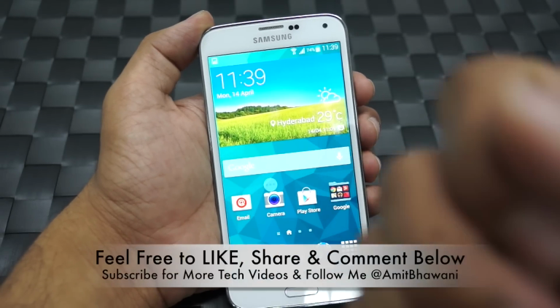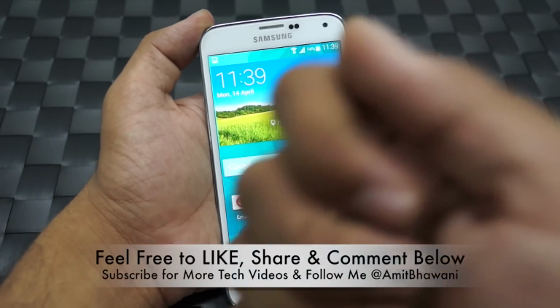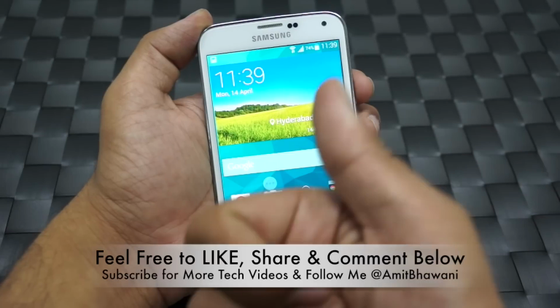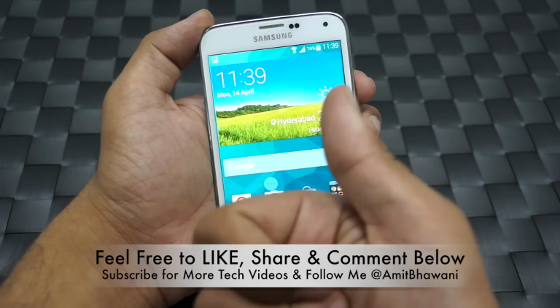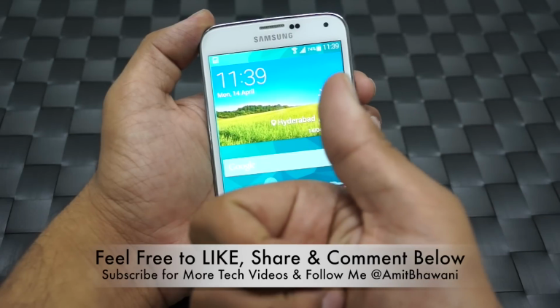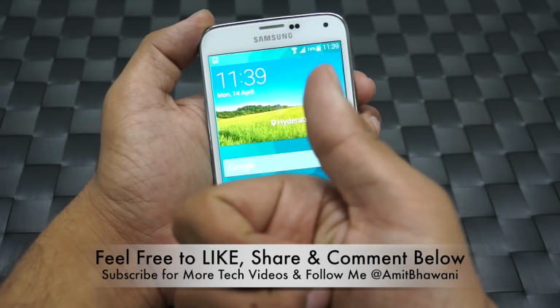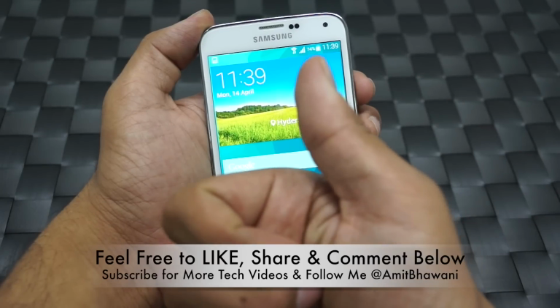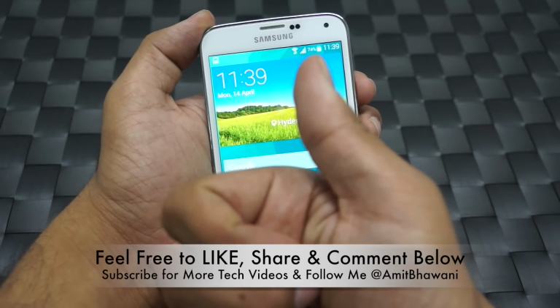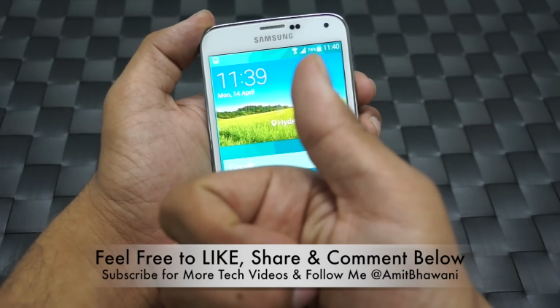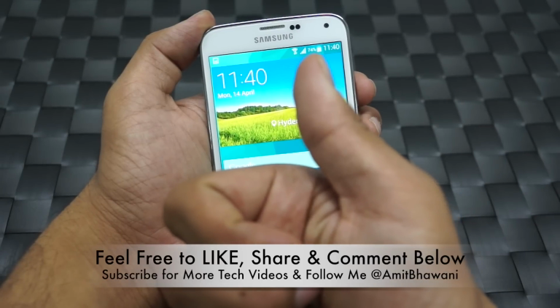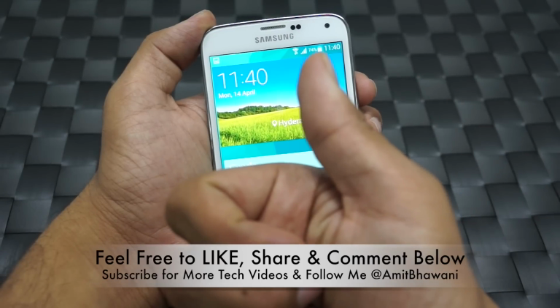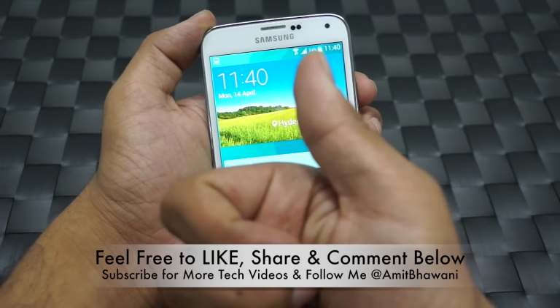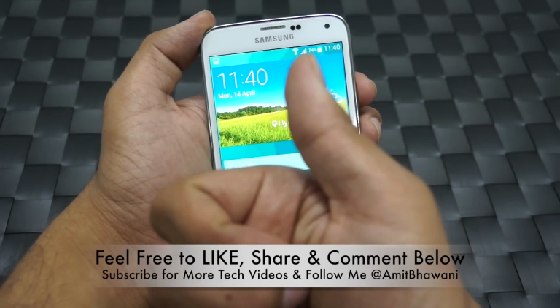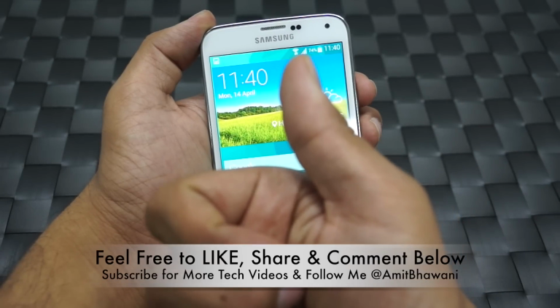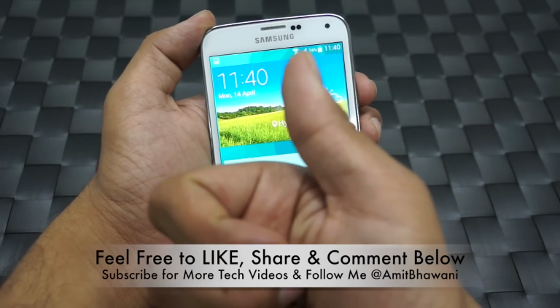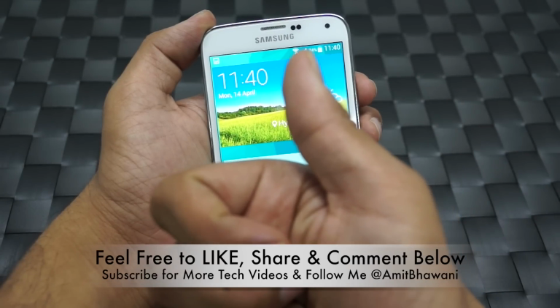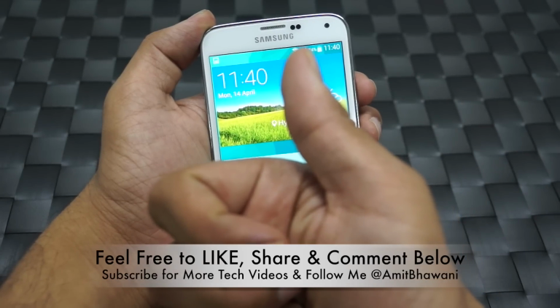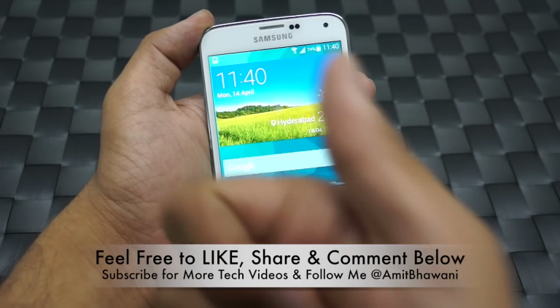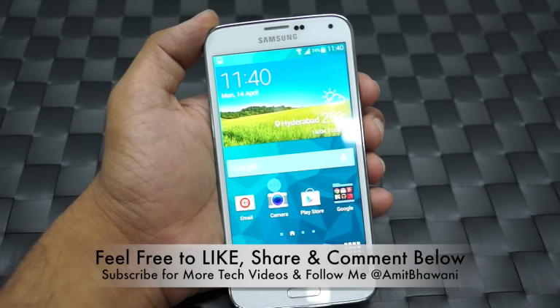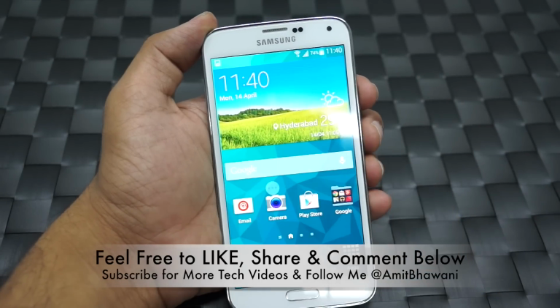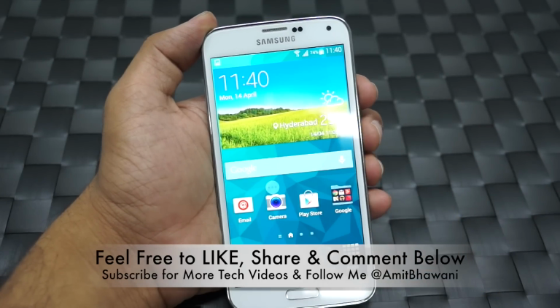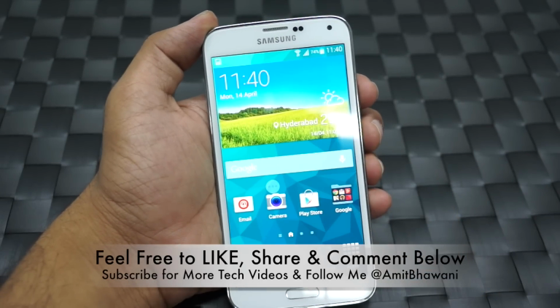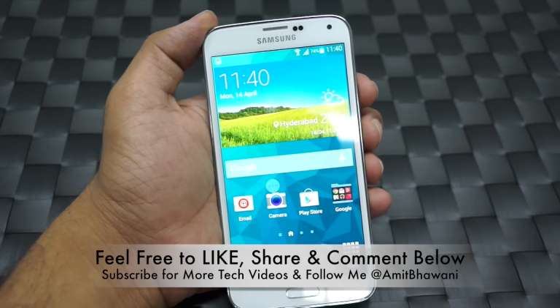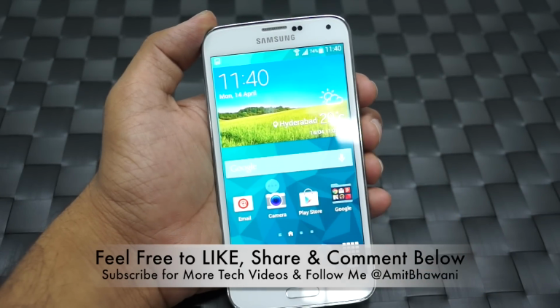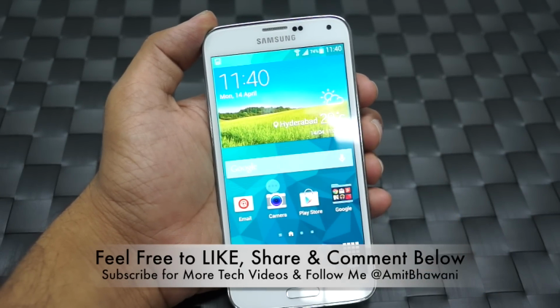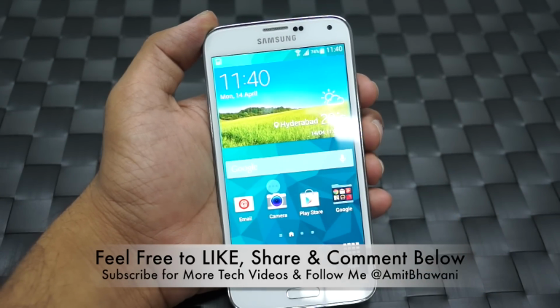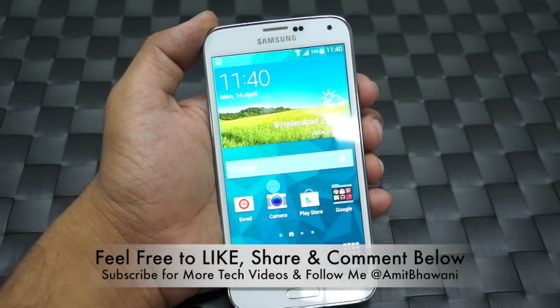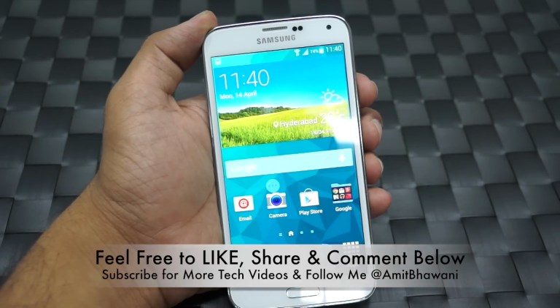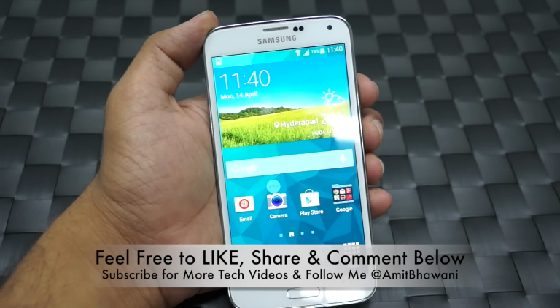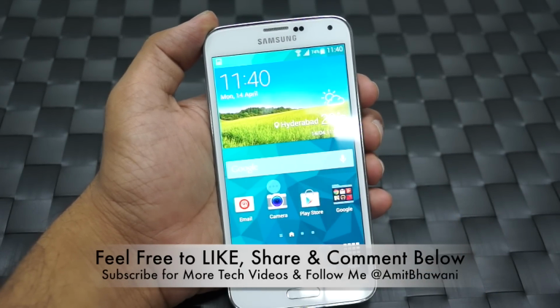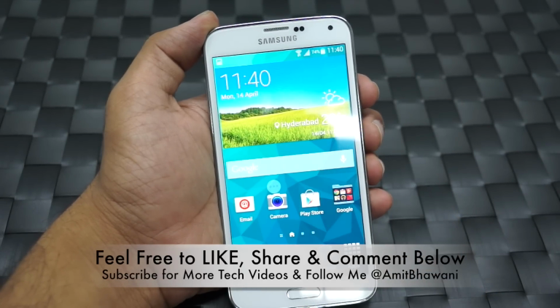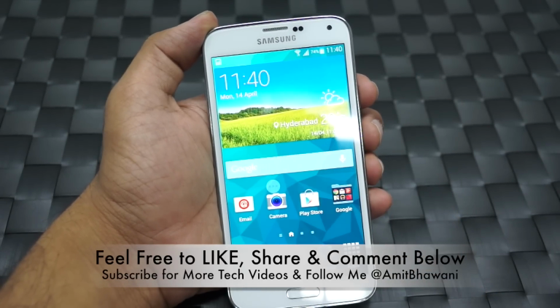Don't forget to add a thumbs up if these tips helped you, and let us know in the comment section if you have any queries. Thank you.